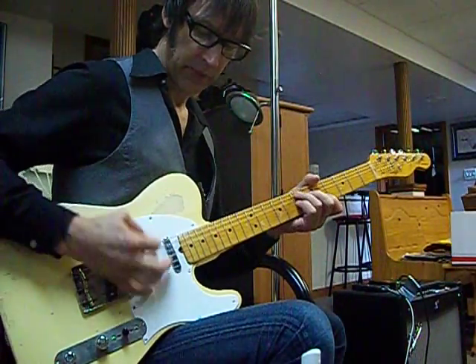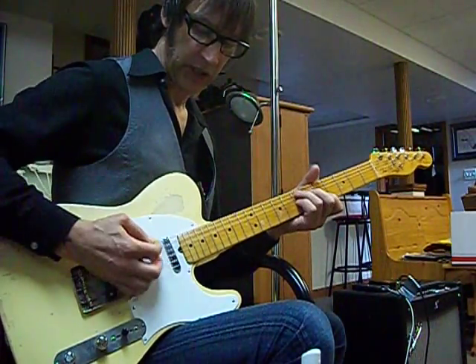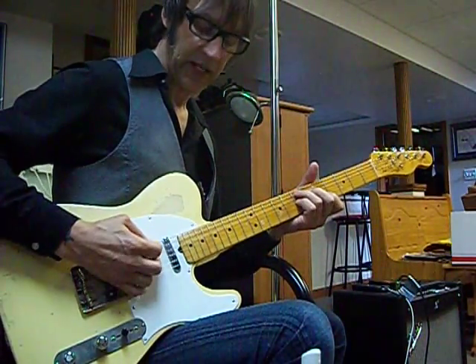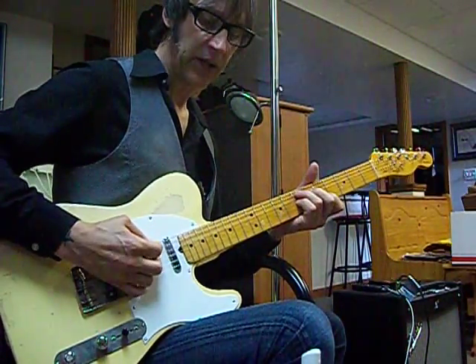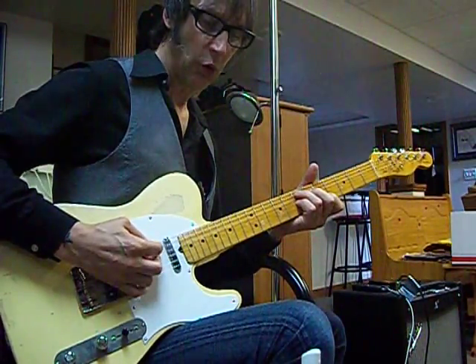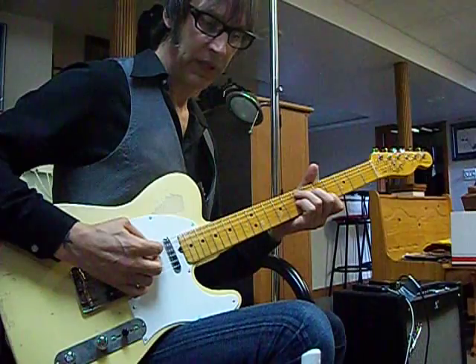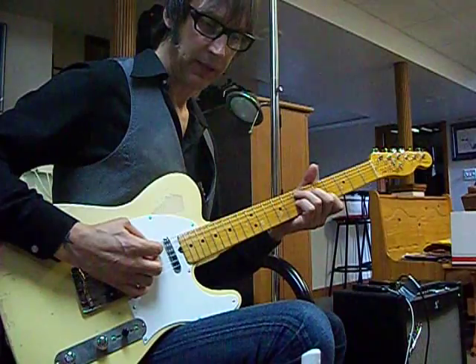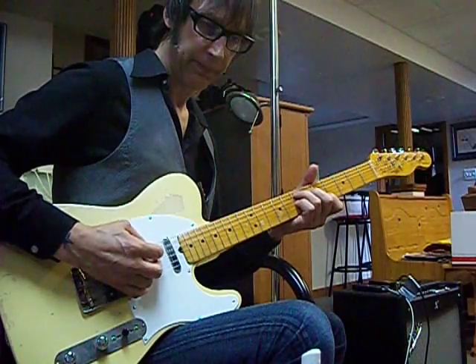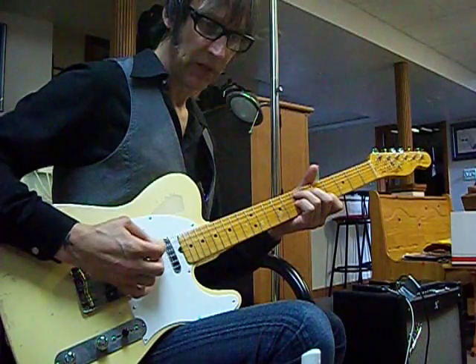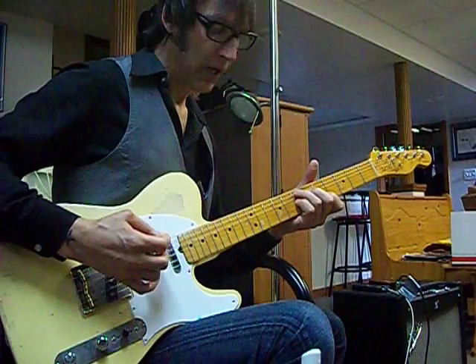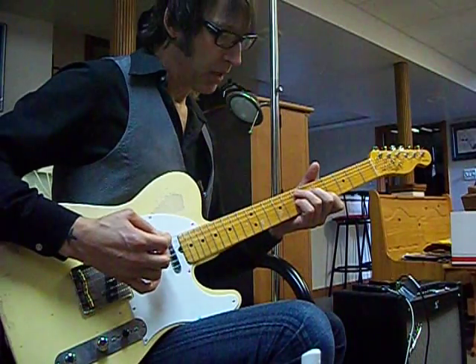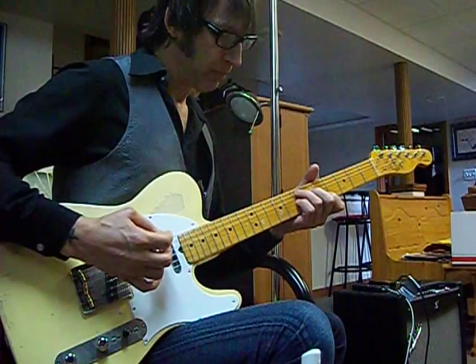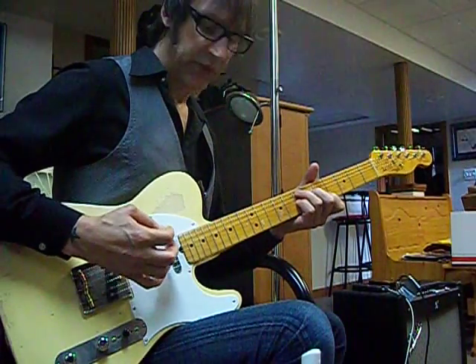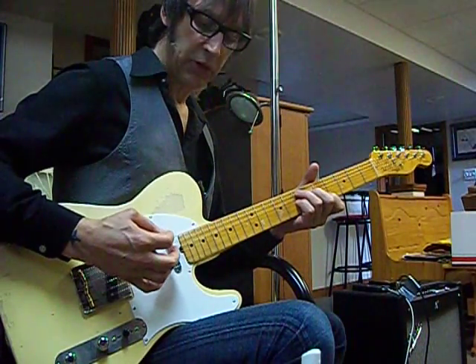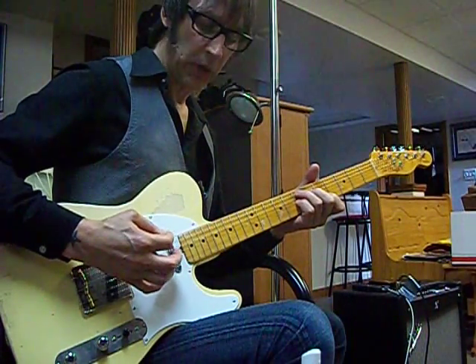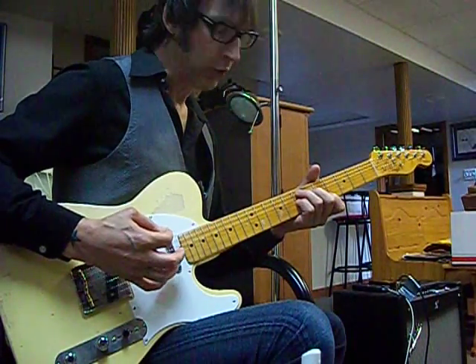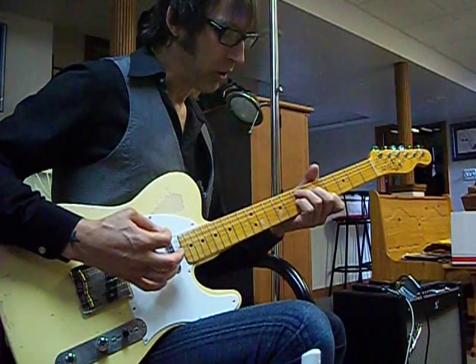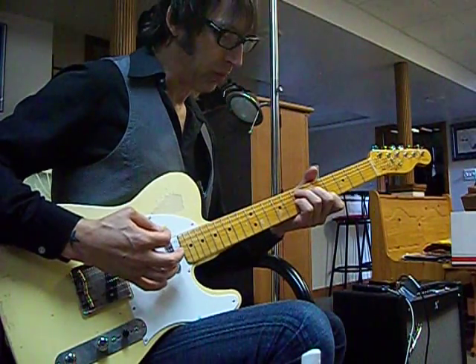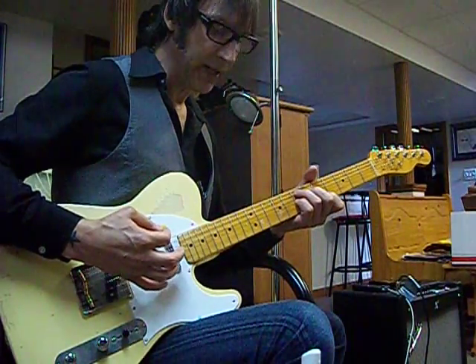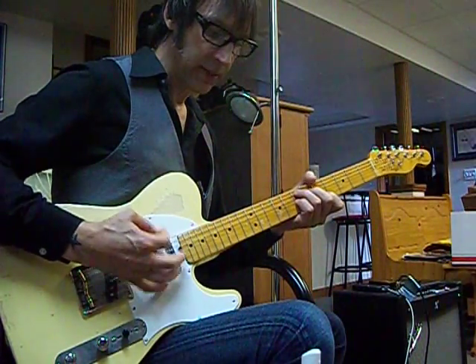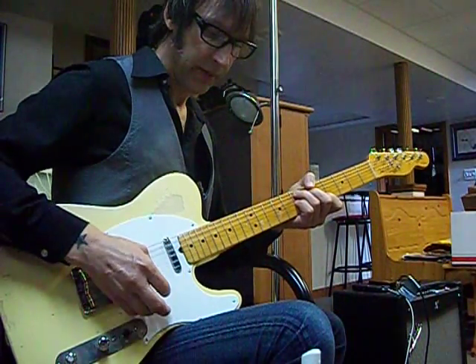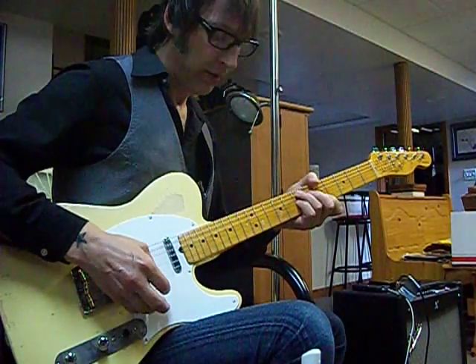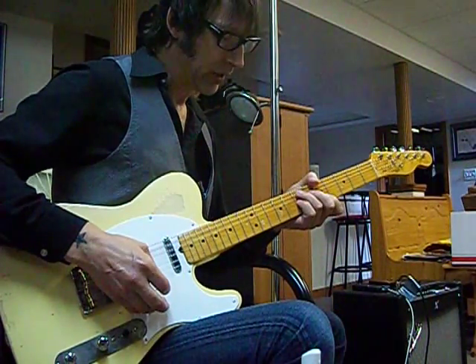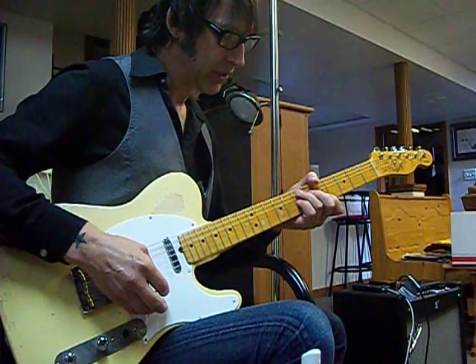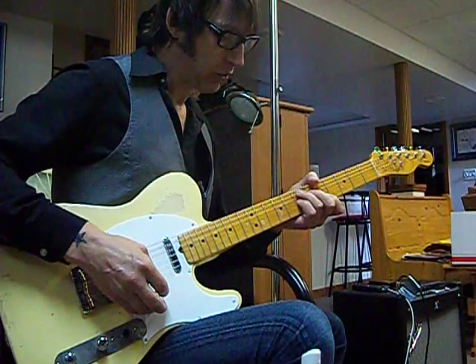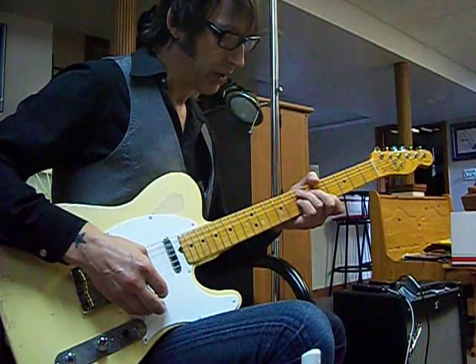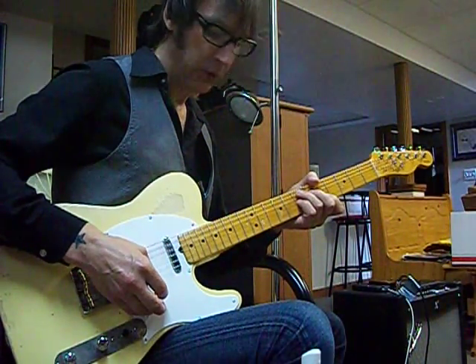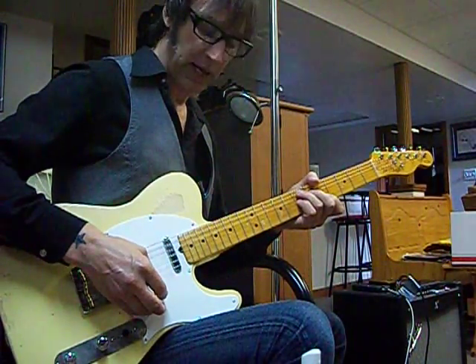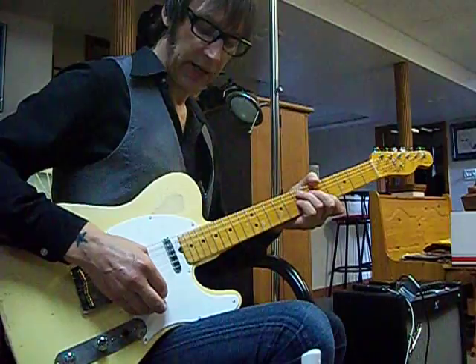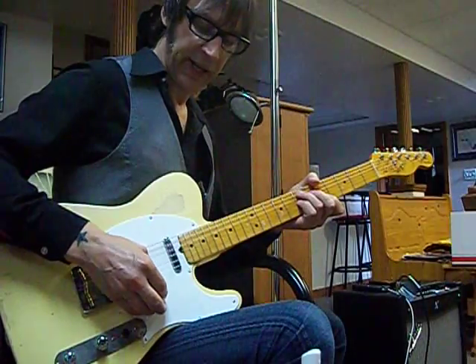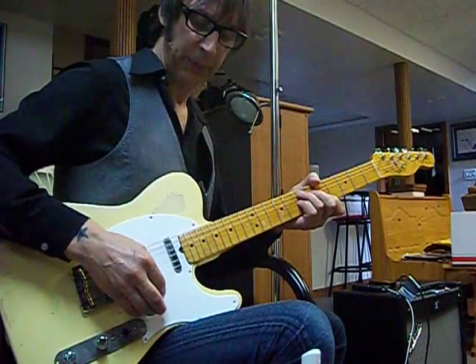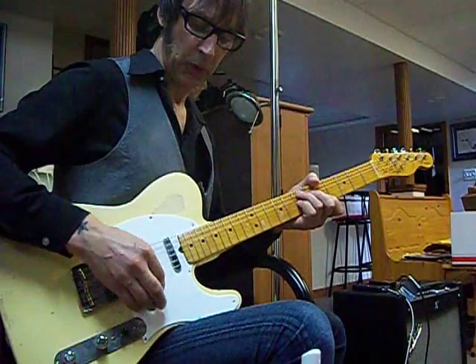Down on the open E. Down stroke on the chord, press. Release the chord and mute it out, and up stroke.